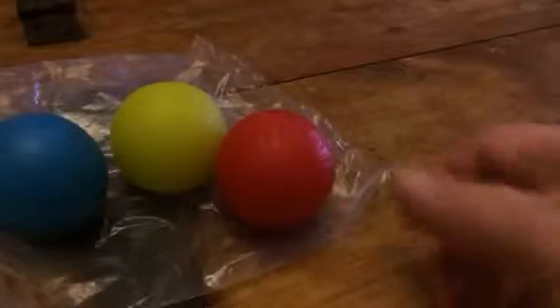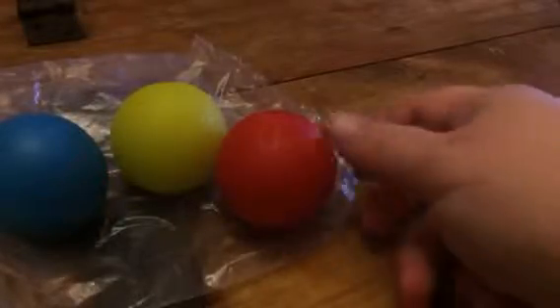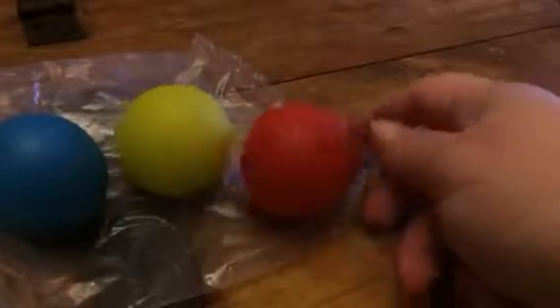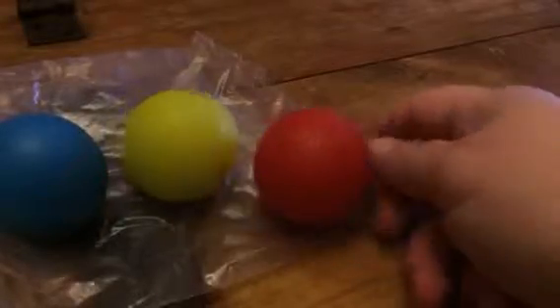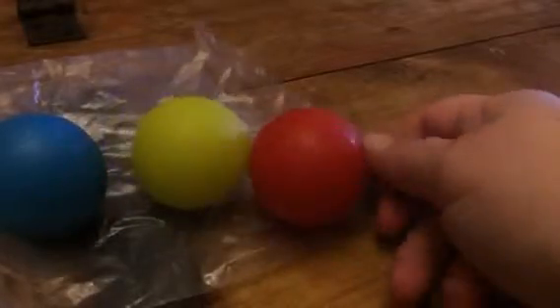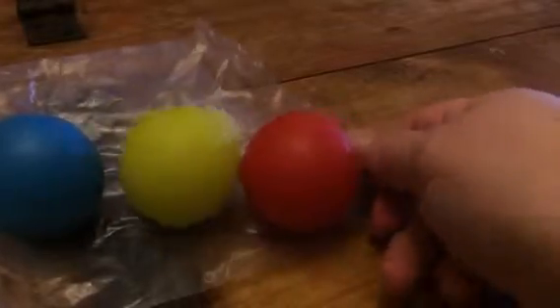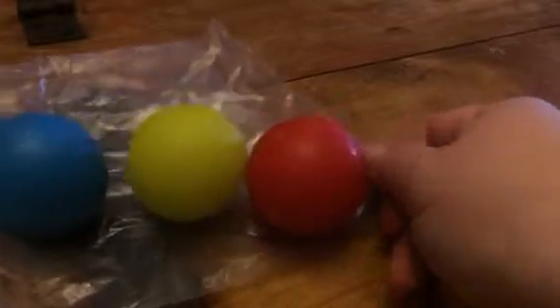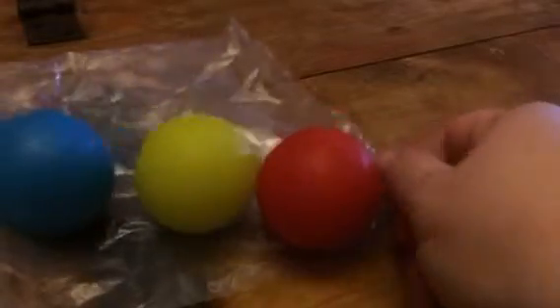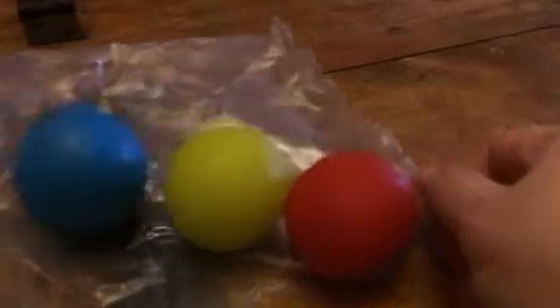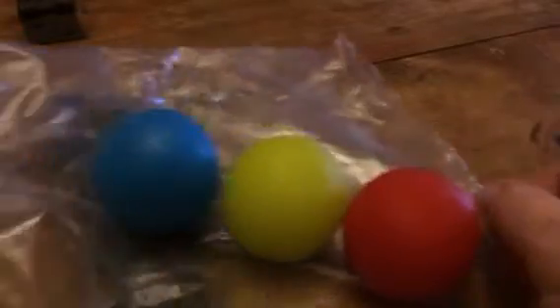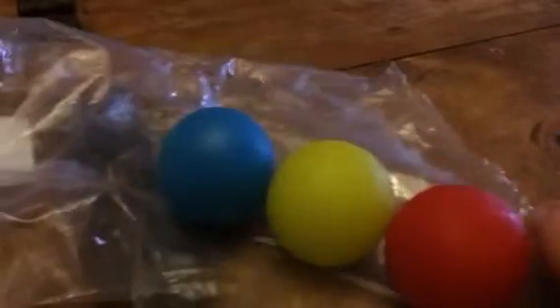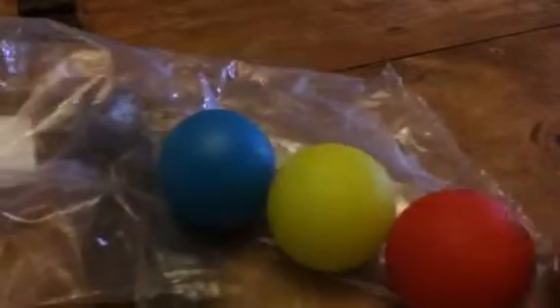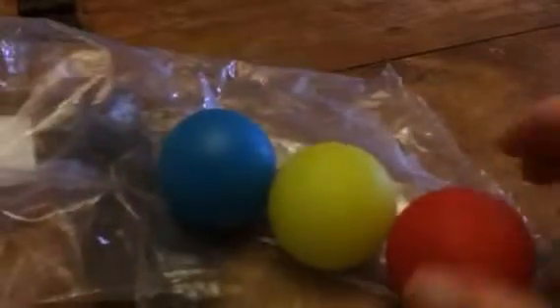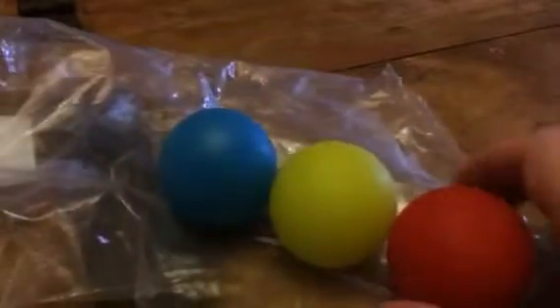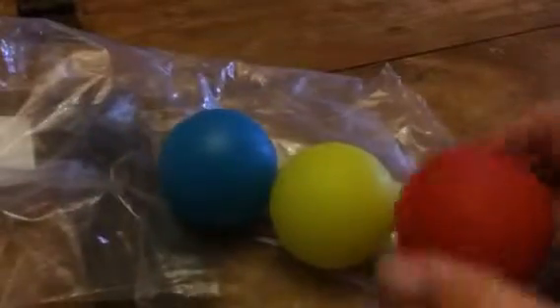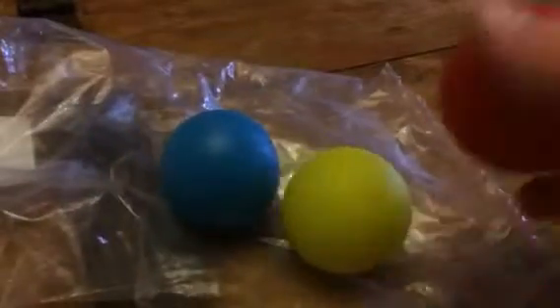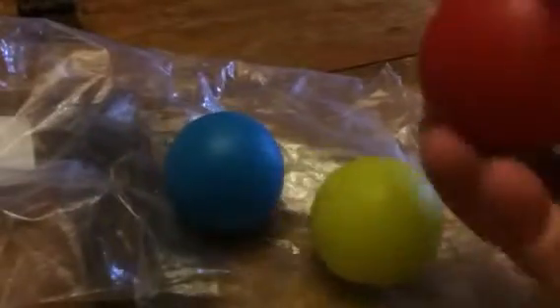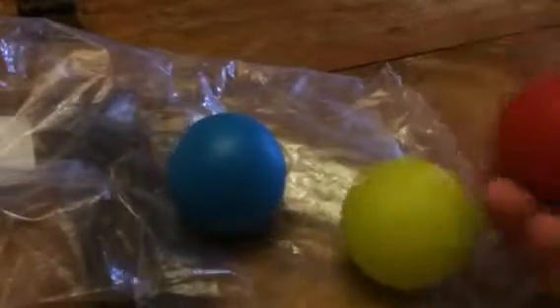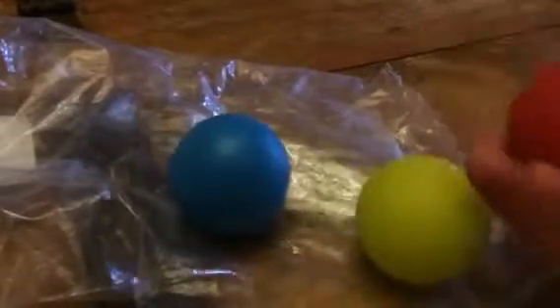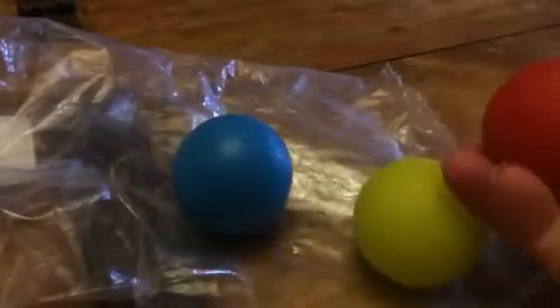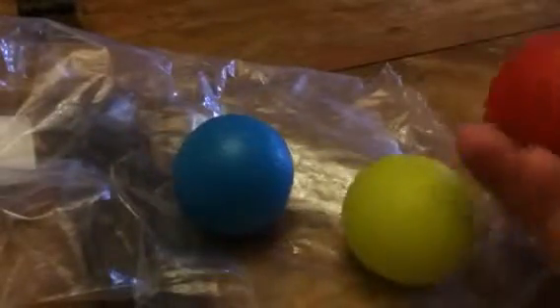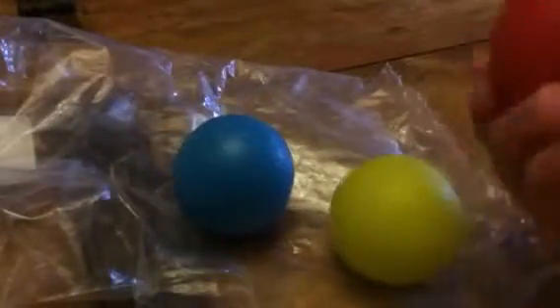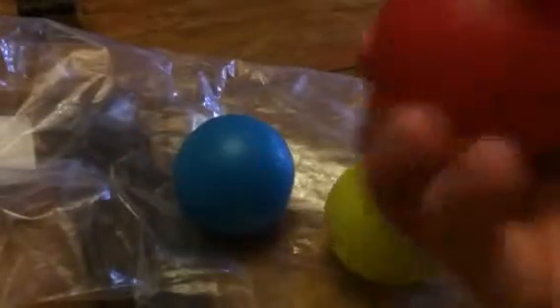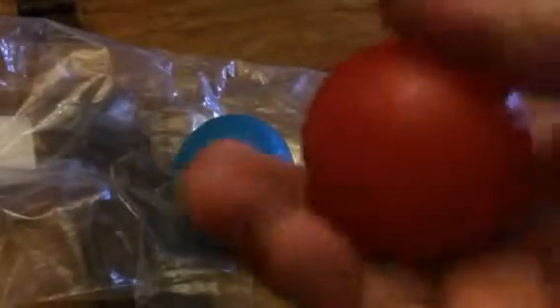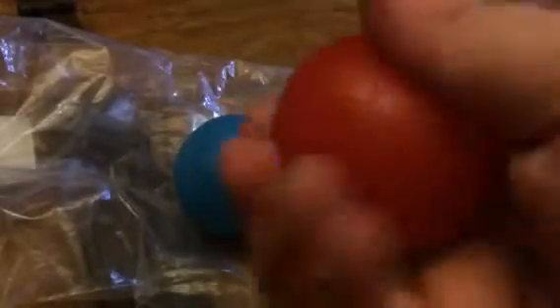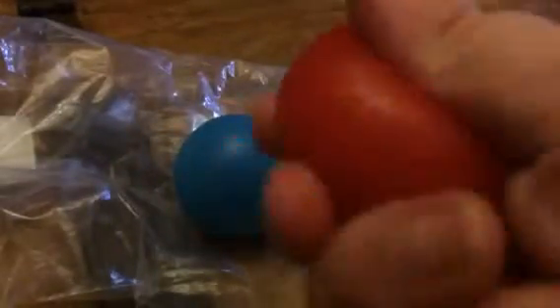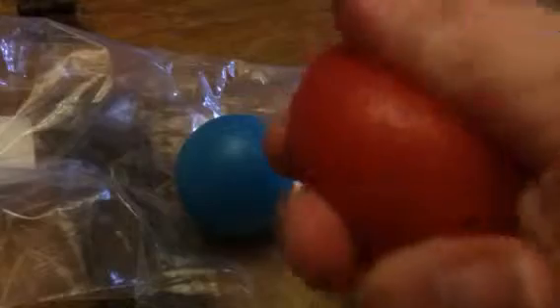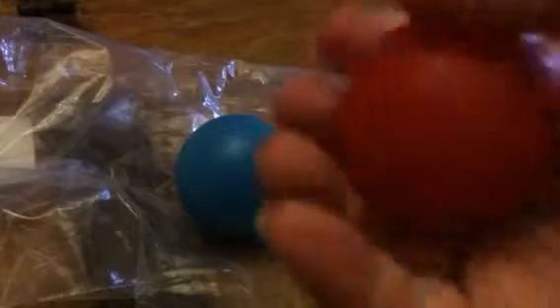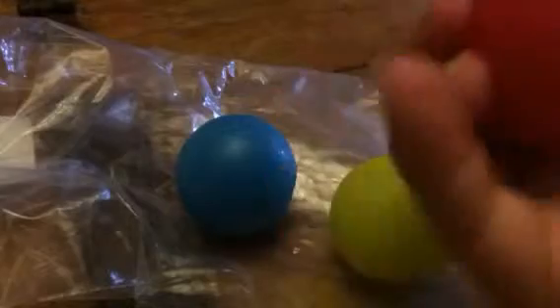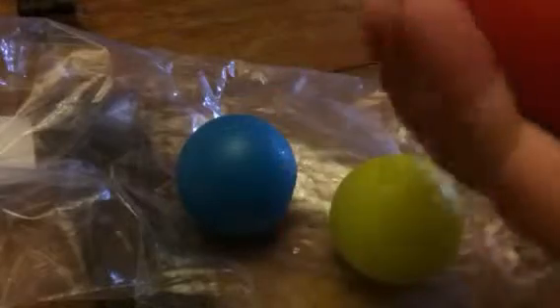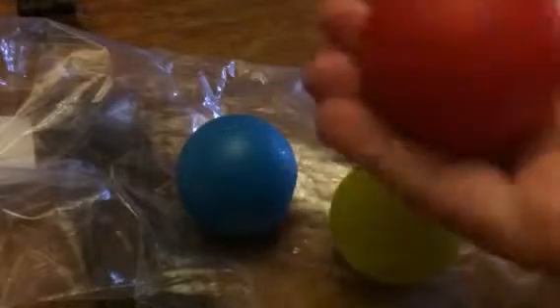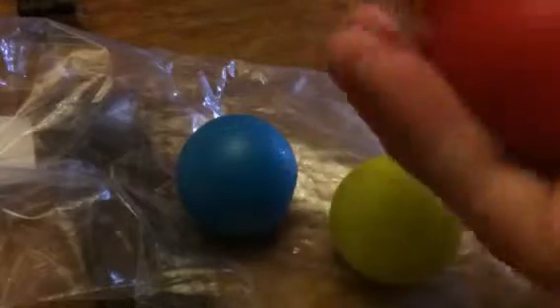Hey everybody, this is Bethany from Sue6Diva. Today I'm reviewing these great little hand therapy balls.